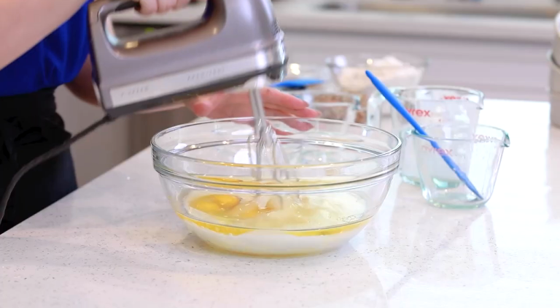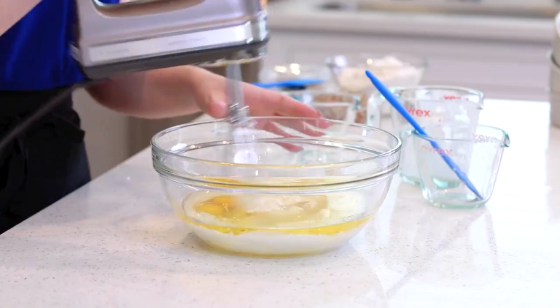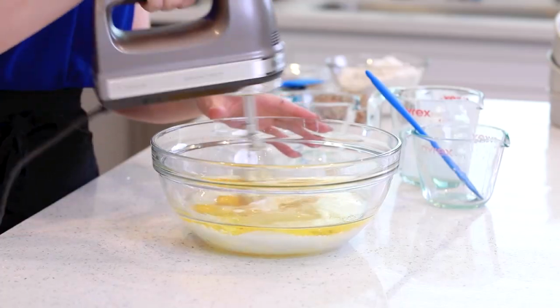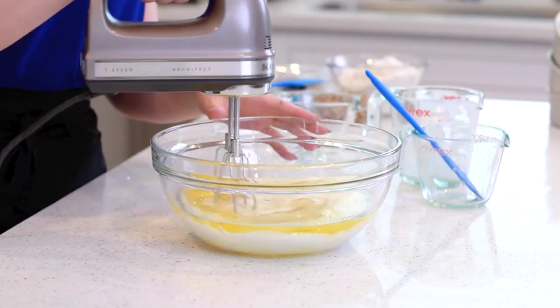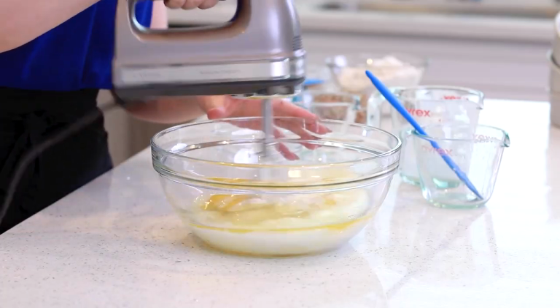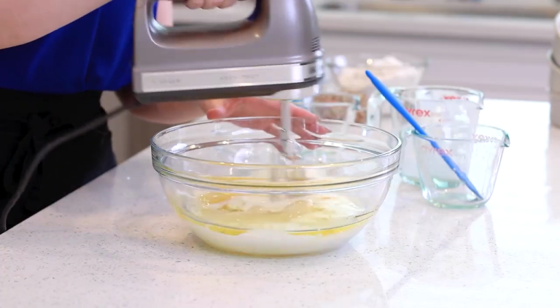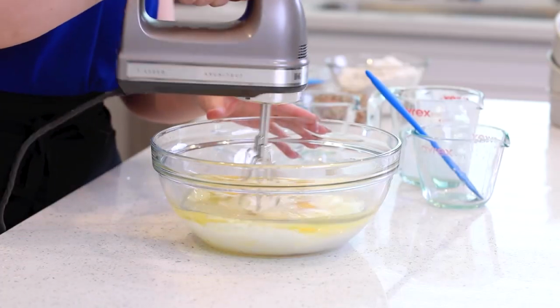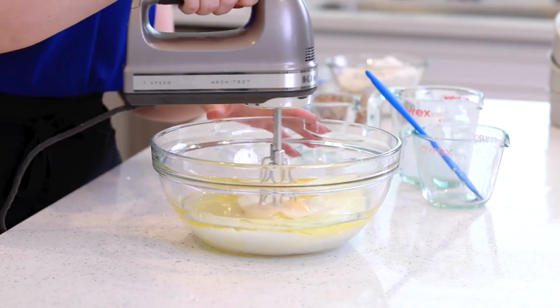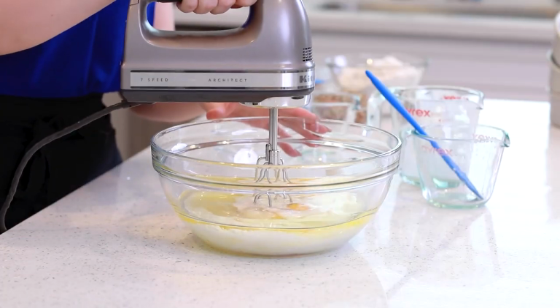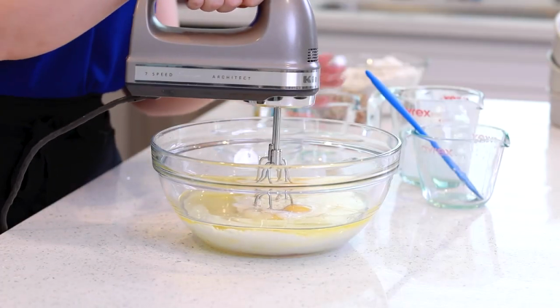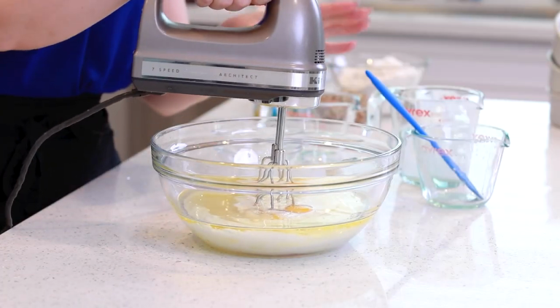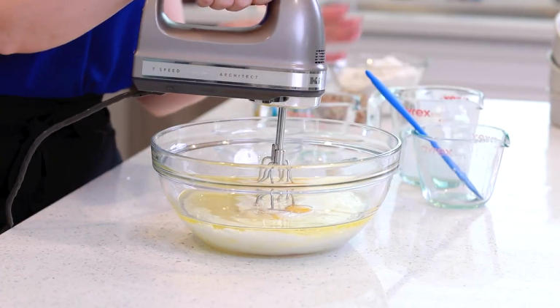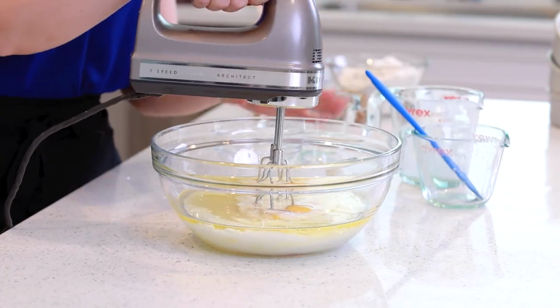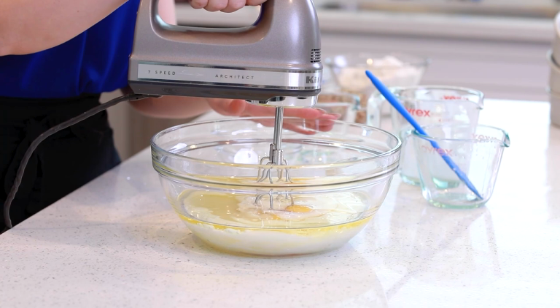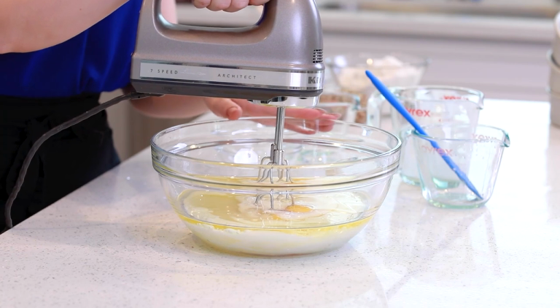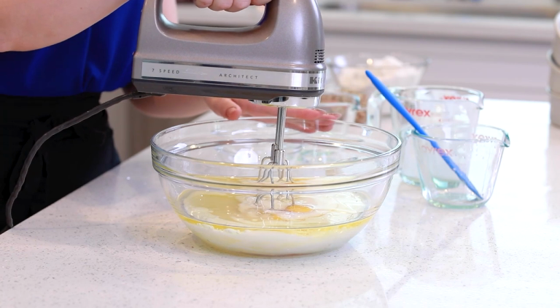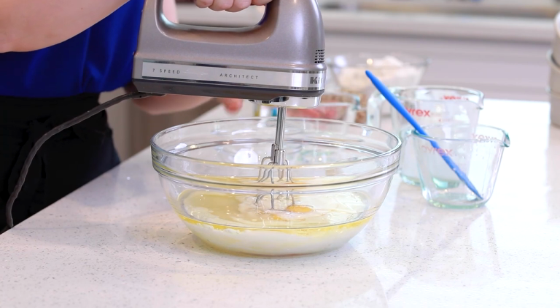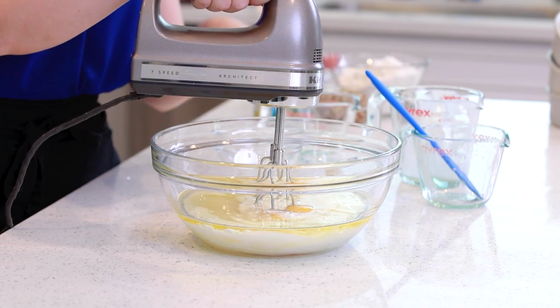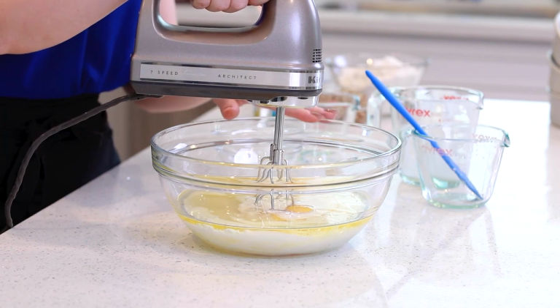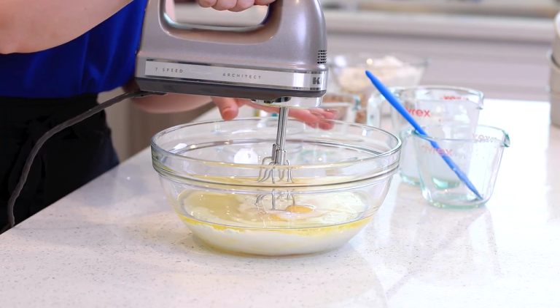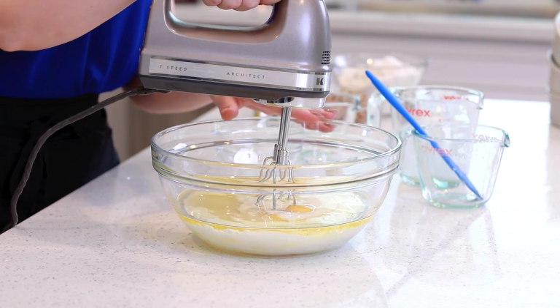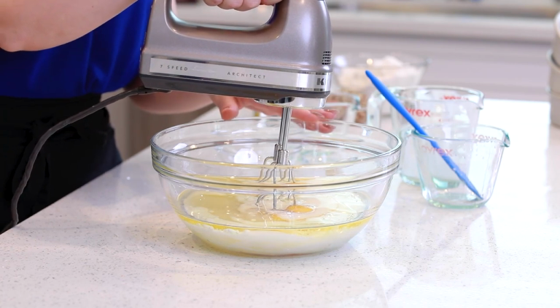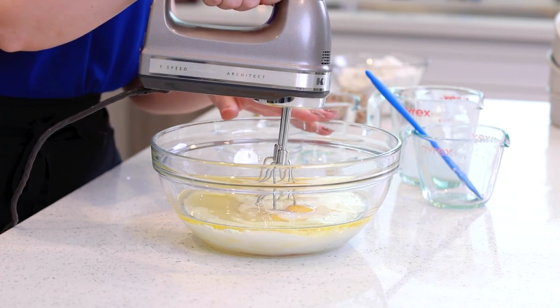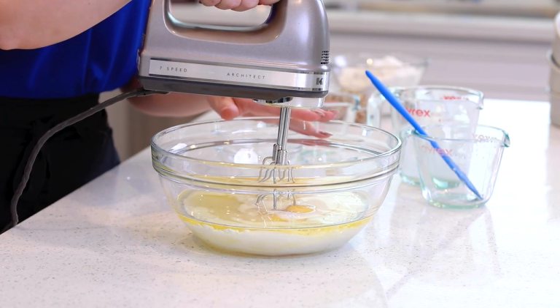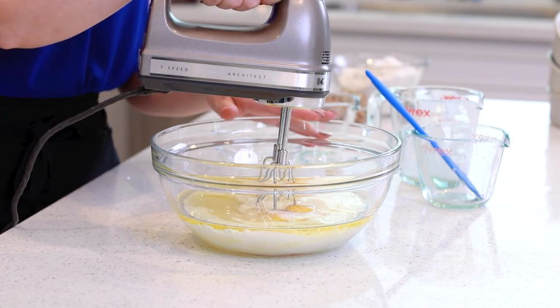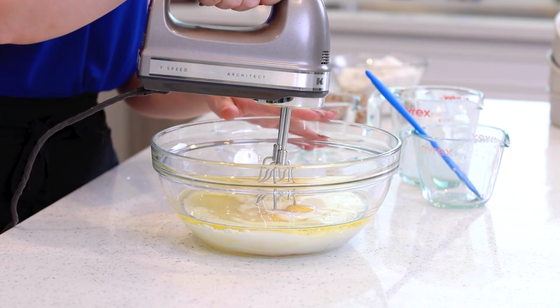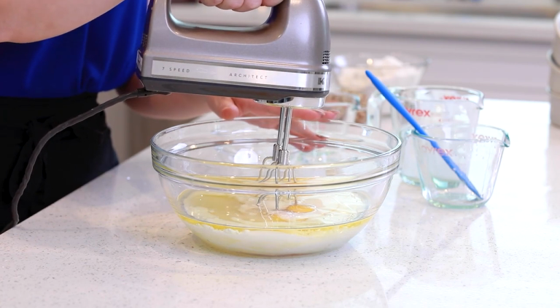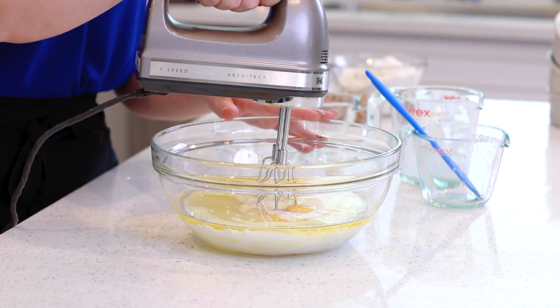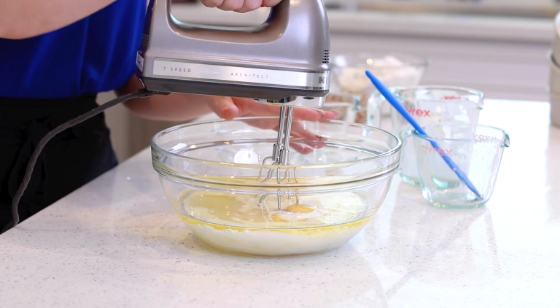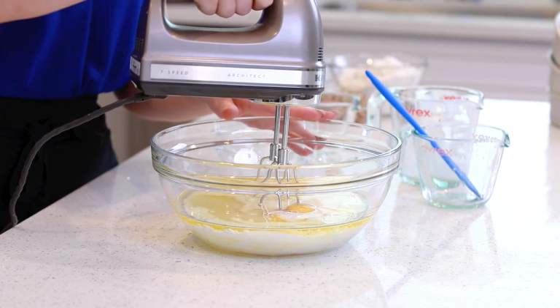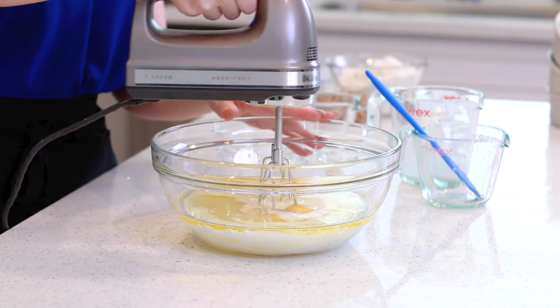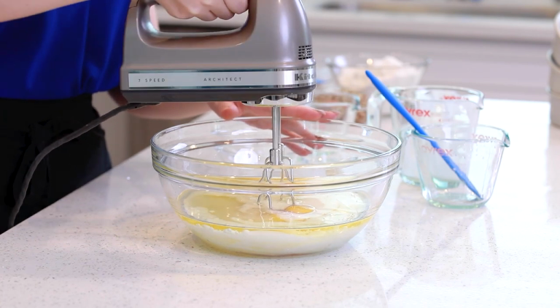And one cup of white granulated sugar. I'll use my hand mixer today — you can also use a stand mixer — and then just mix all these ingredients together for a couple minutes until I have a smooth mixture.